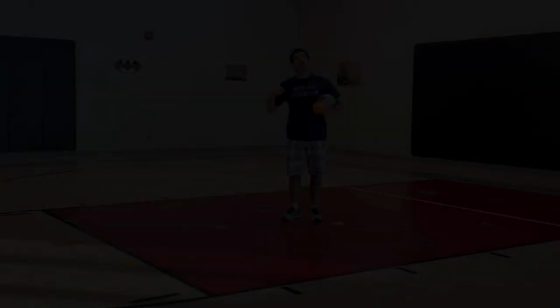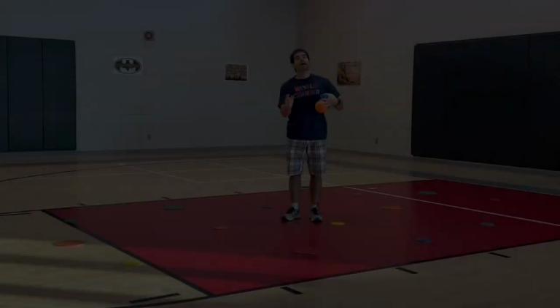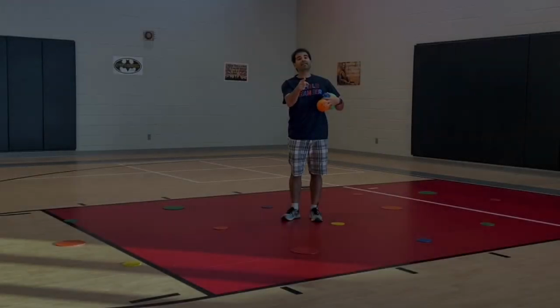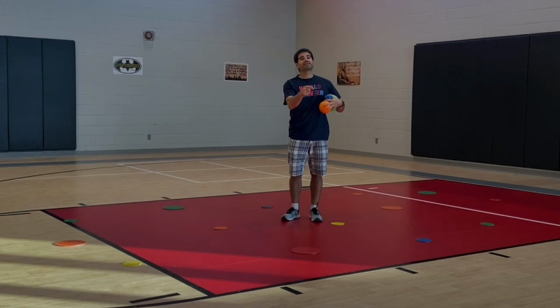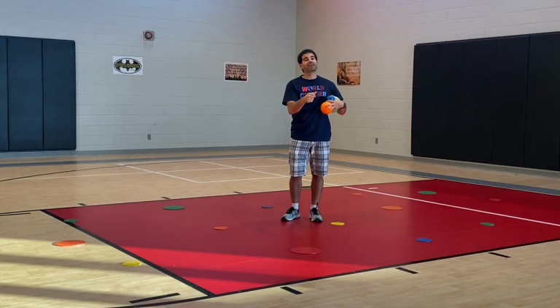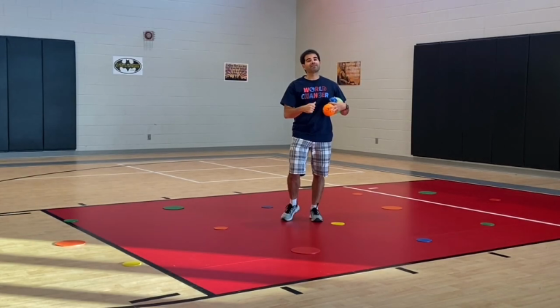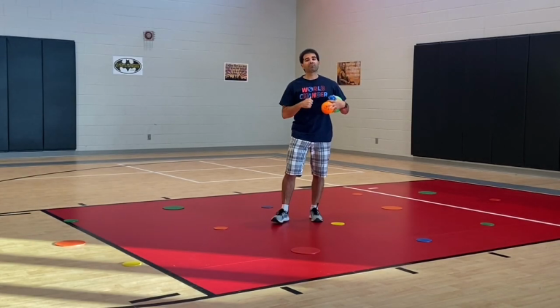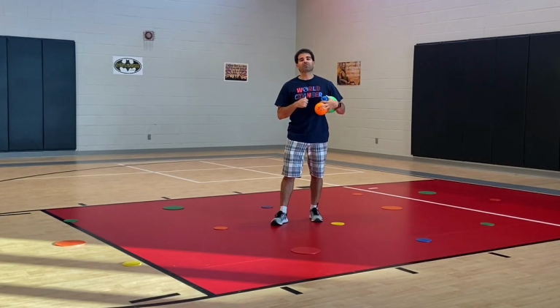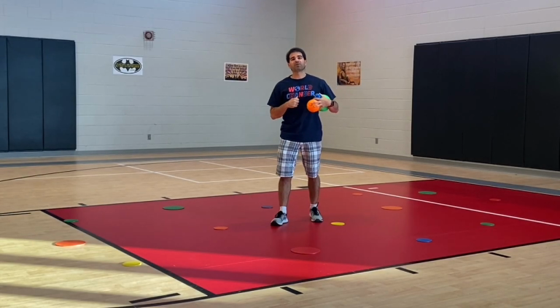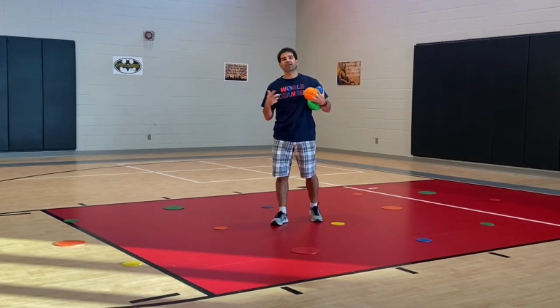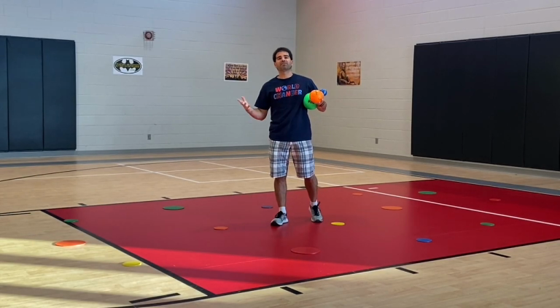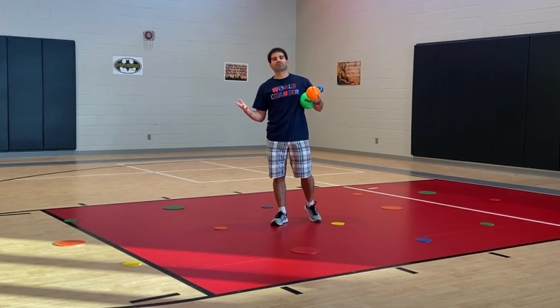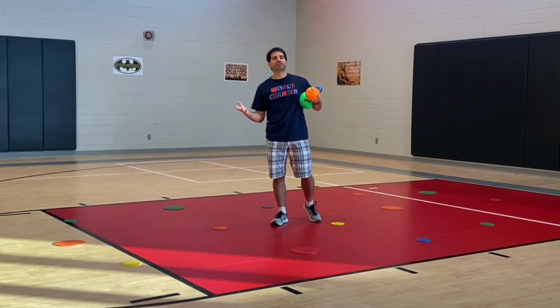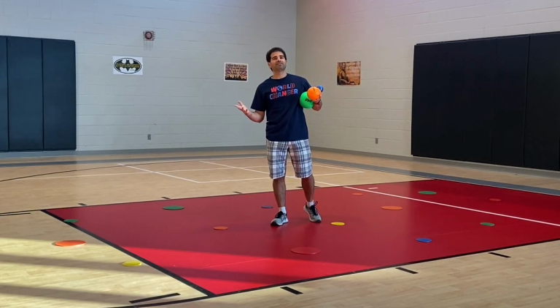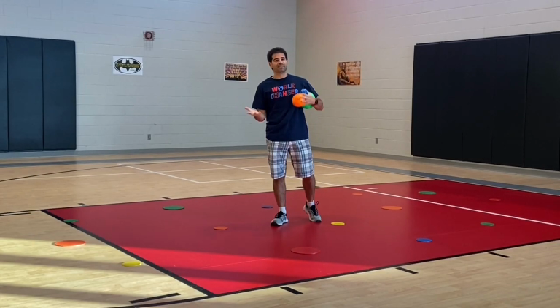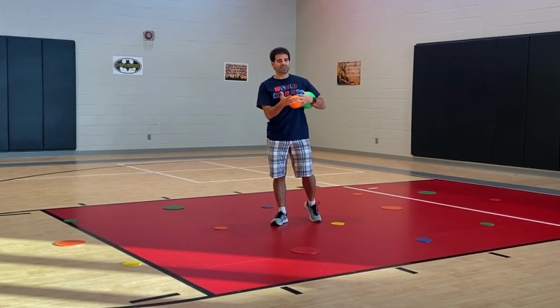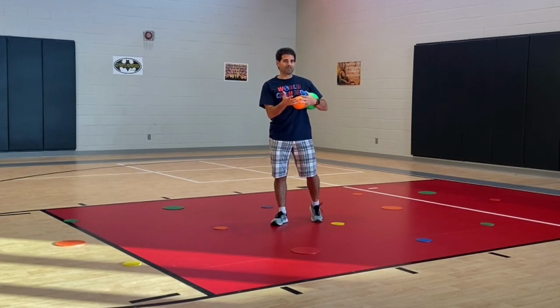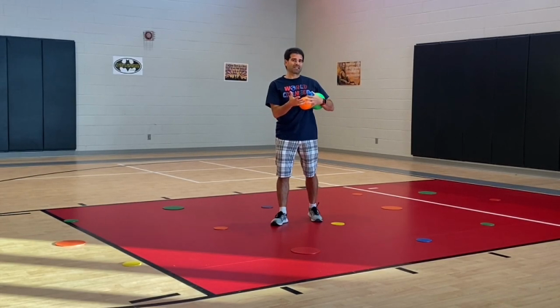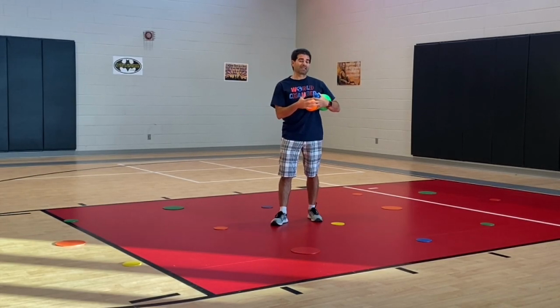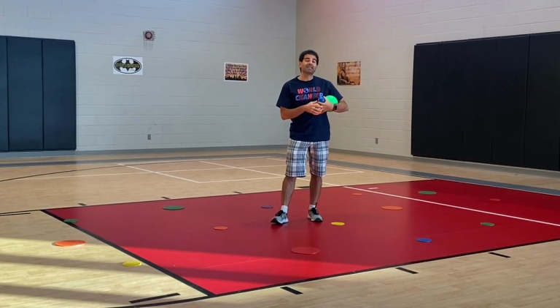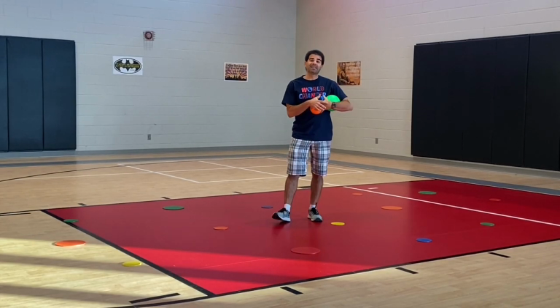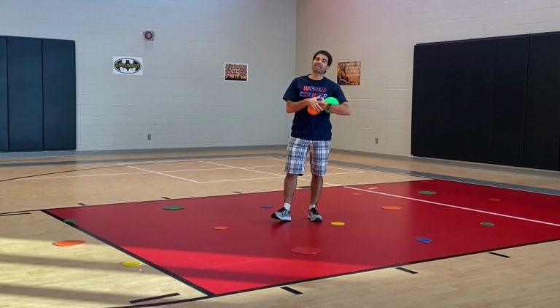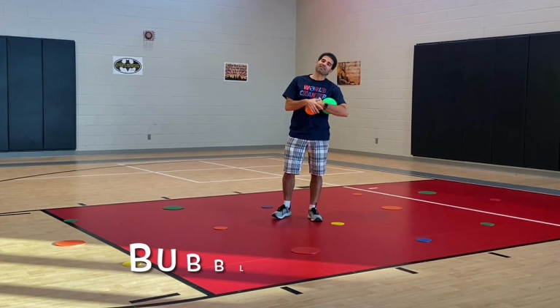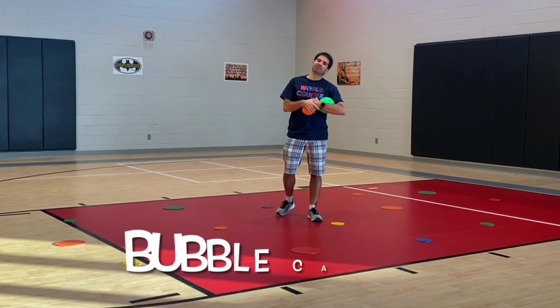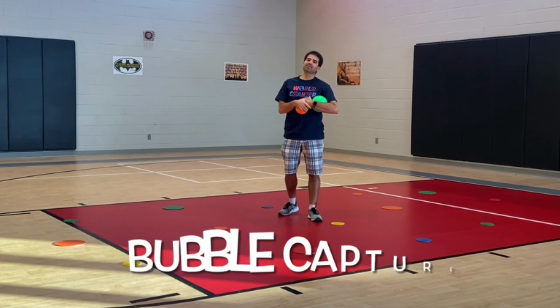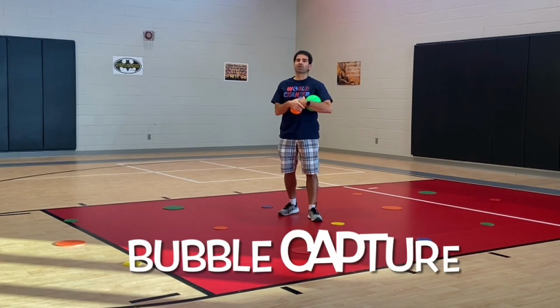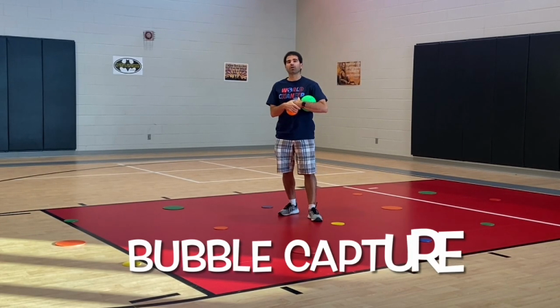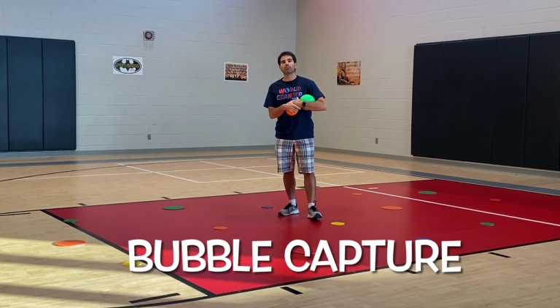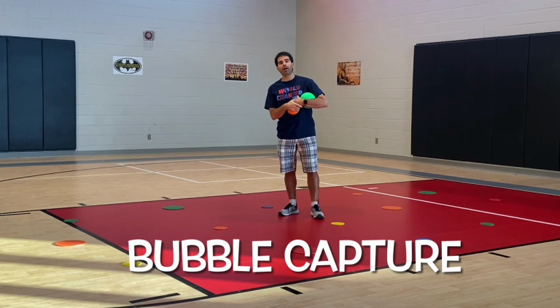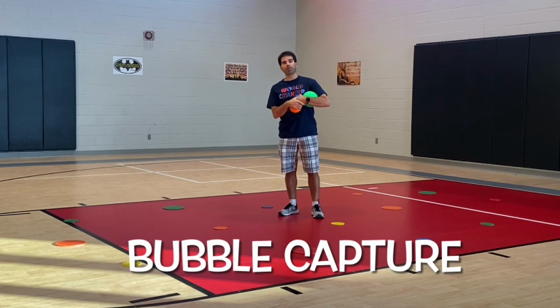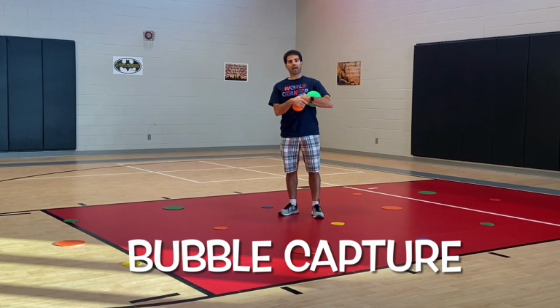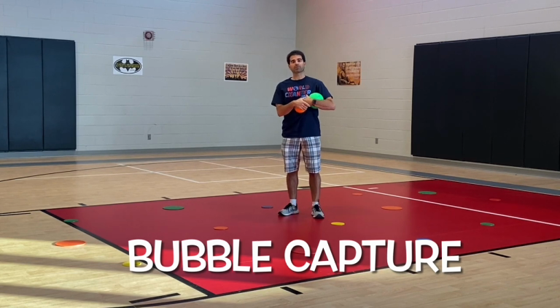Hey, let's get active. I'm Coach Rowe. Thank you for tuning in to Teach the Zip. This activity is called bubble capture.